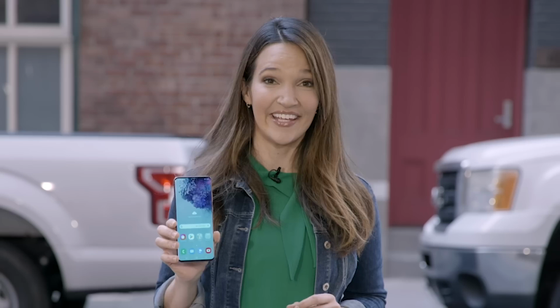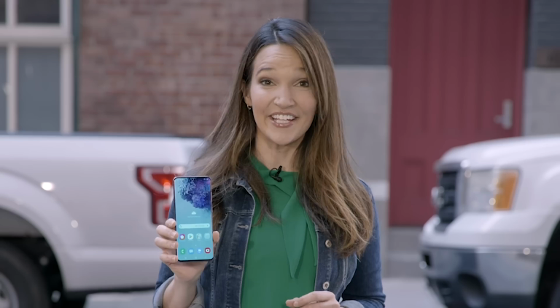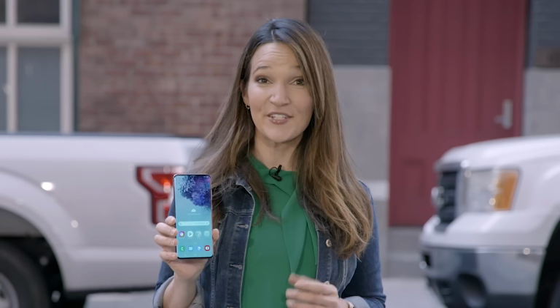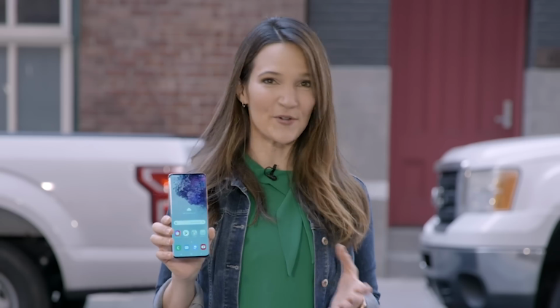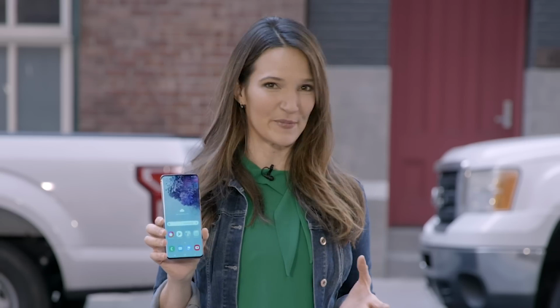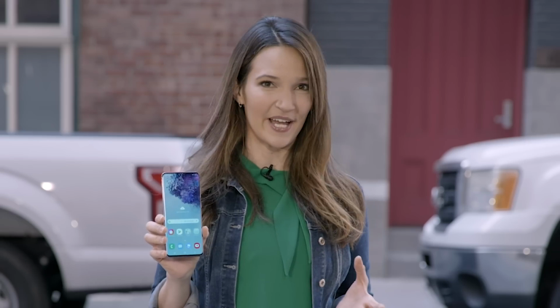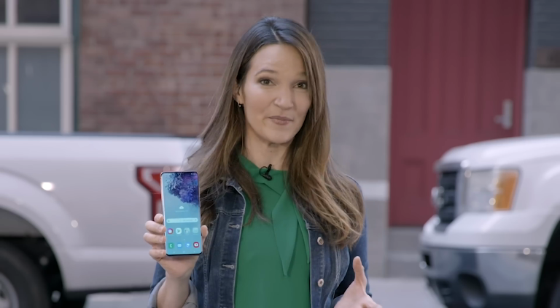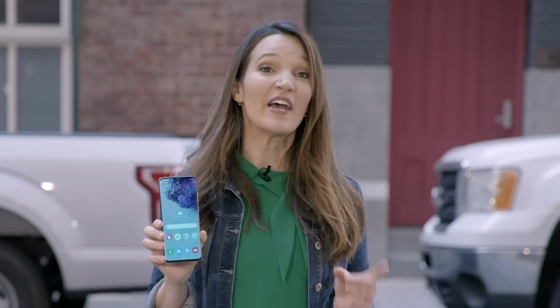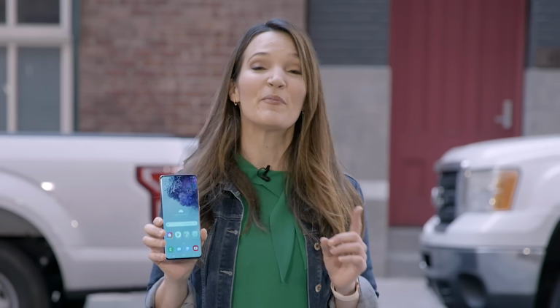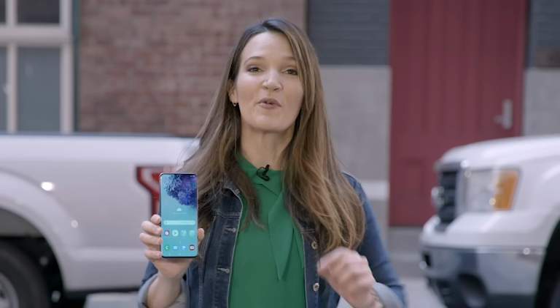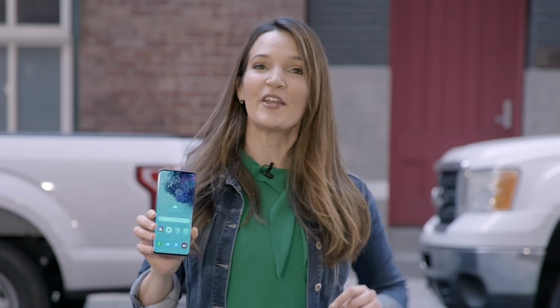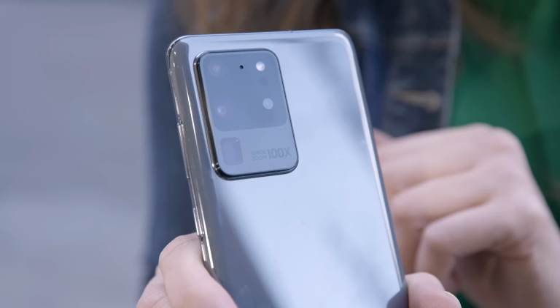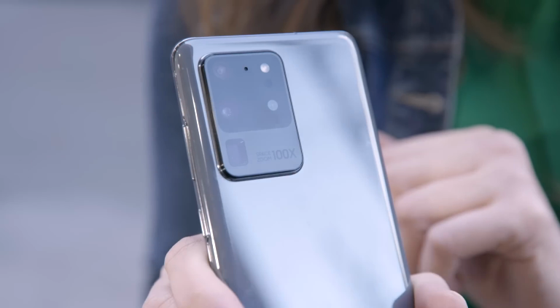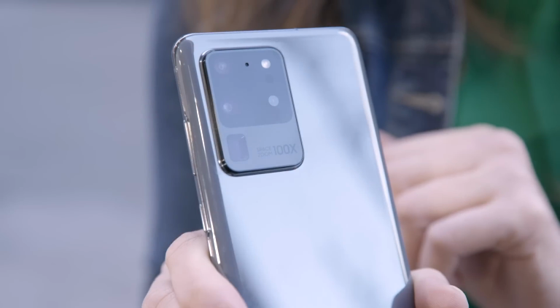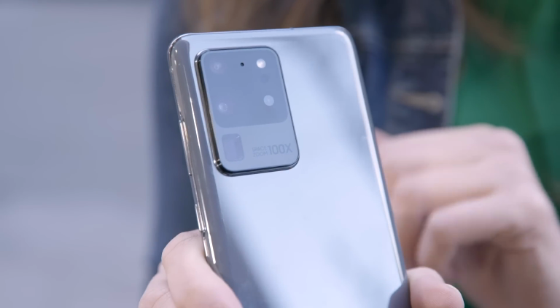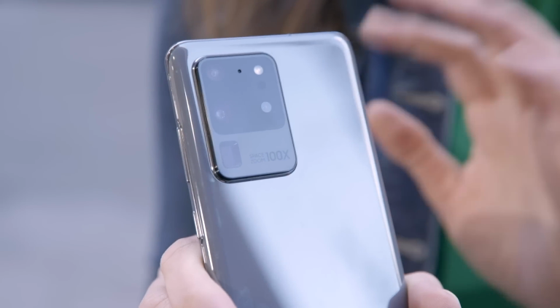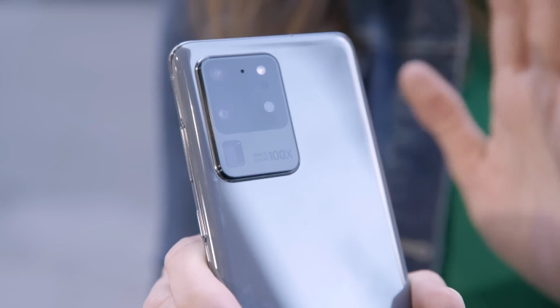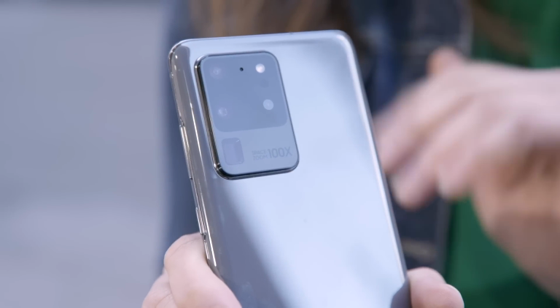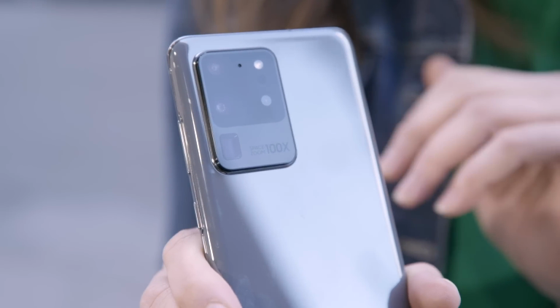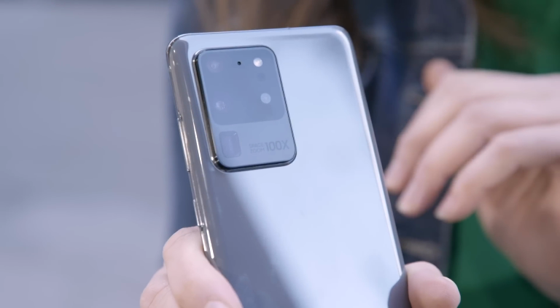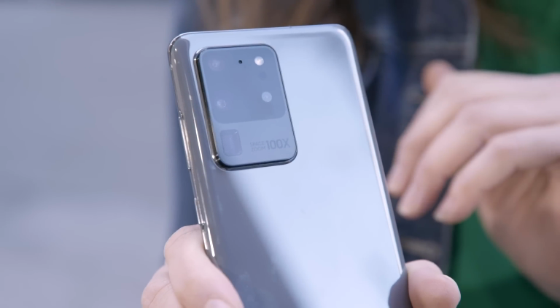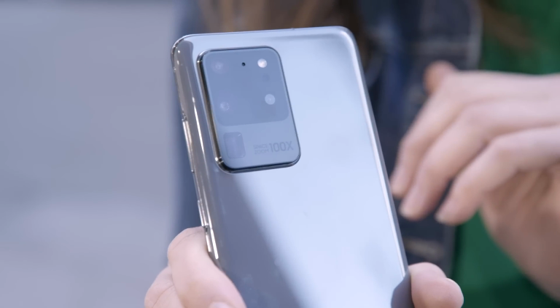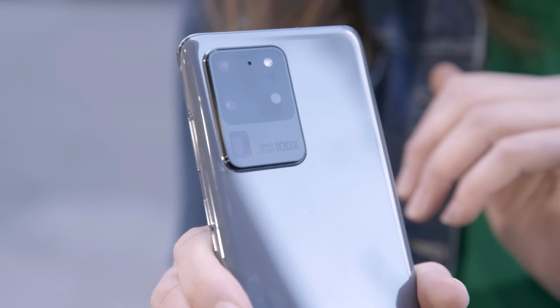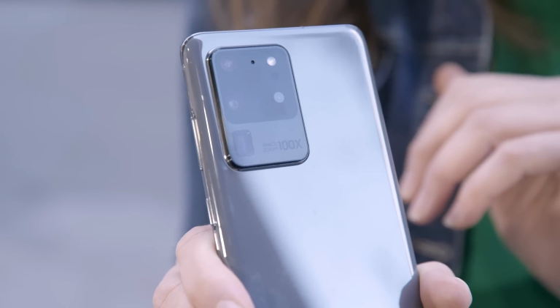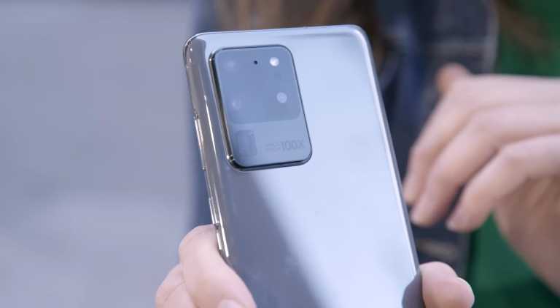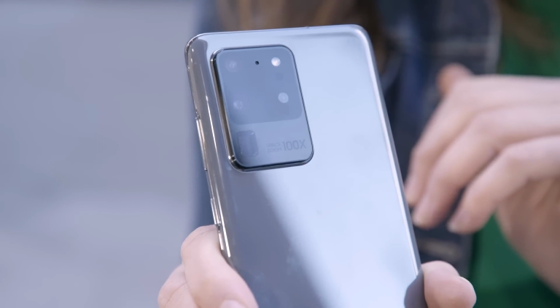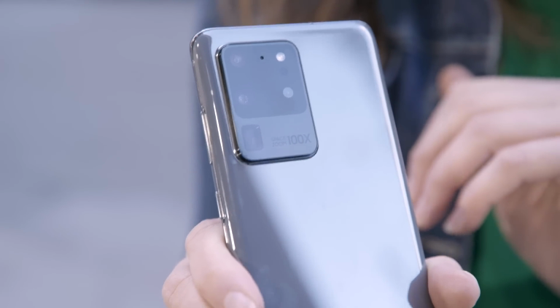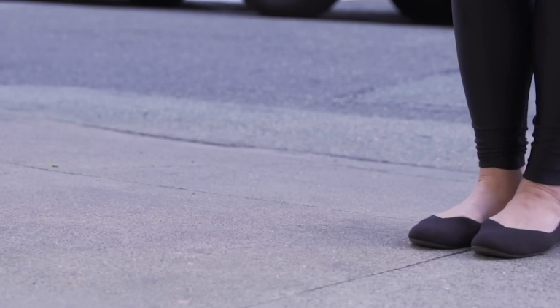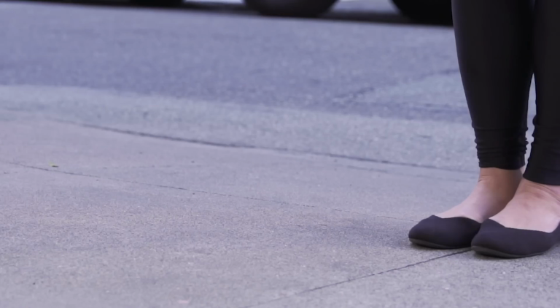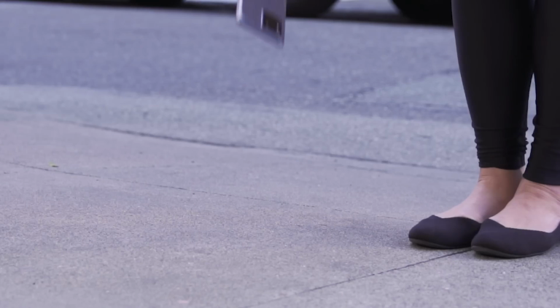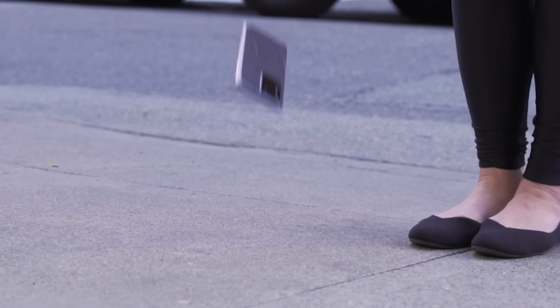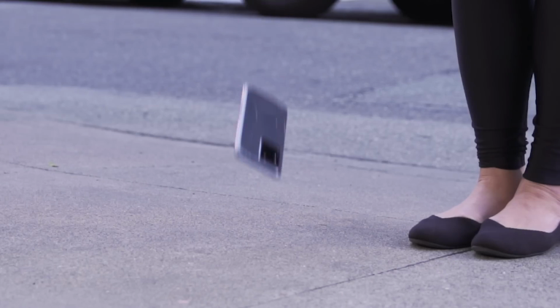It's drop time! We have a brand new Galaxy S20 Ultra and we're about to see how tough the glass is.